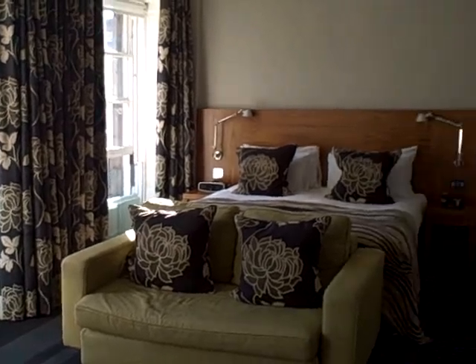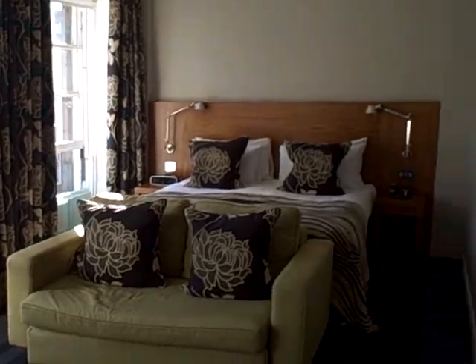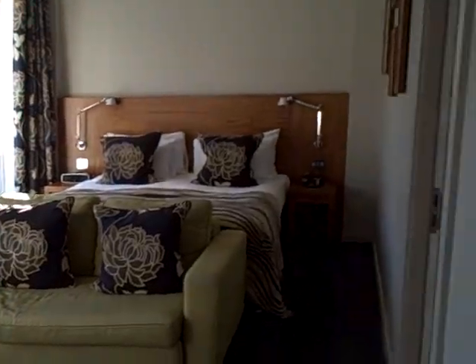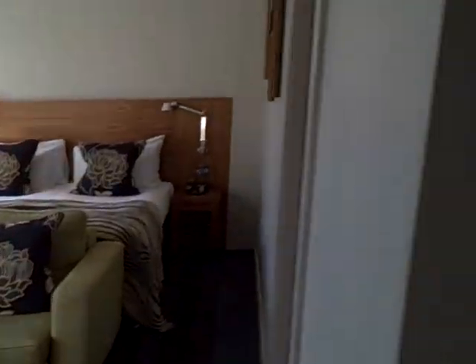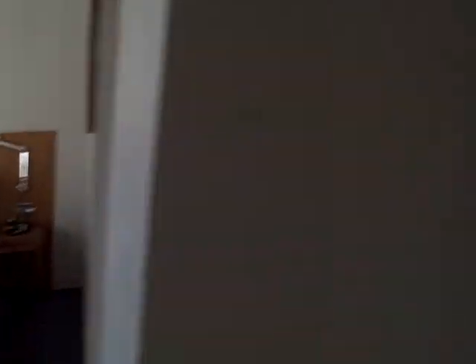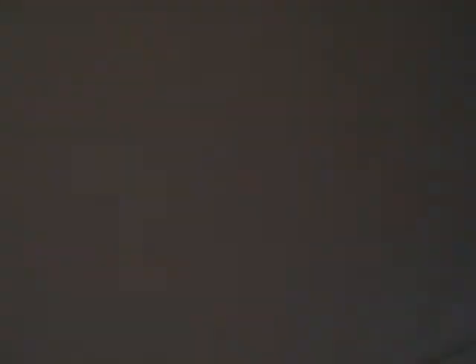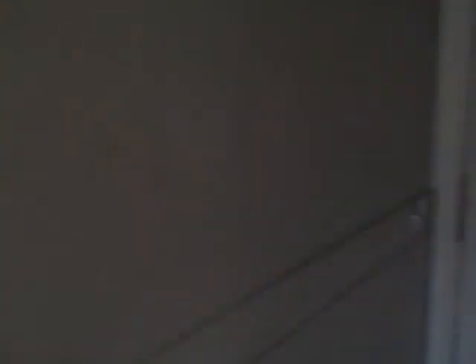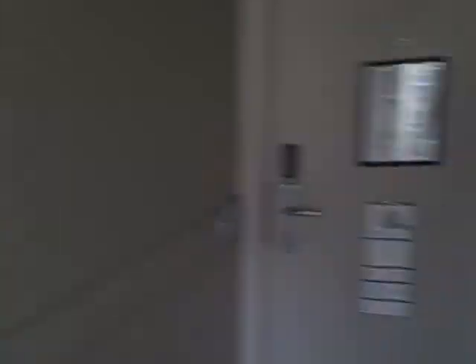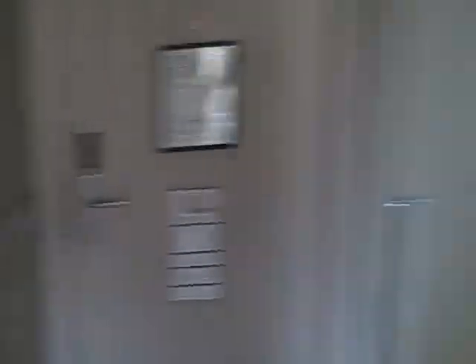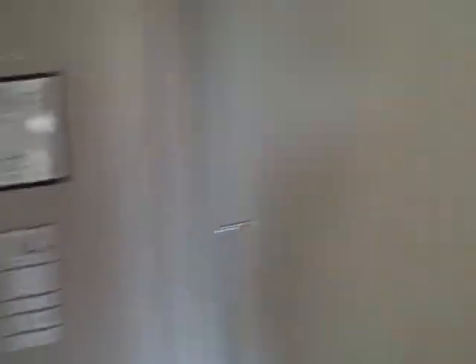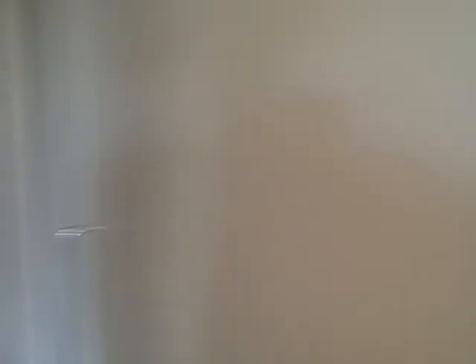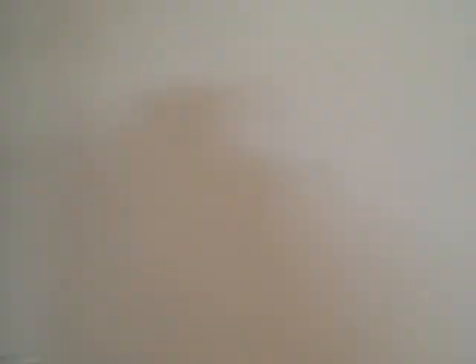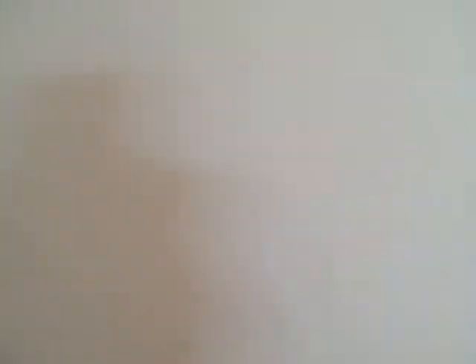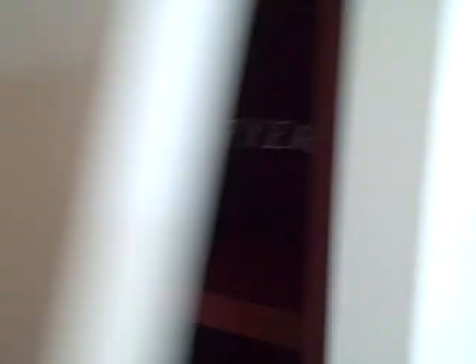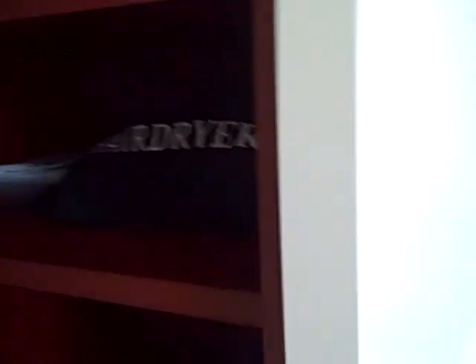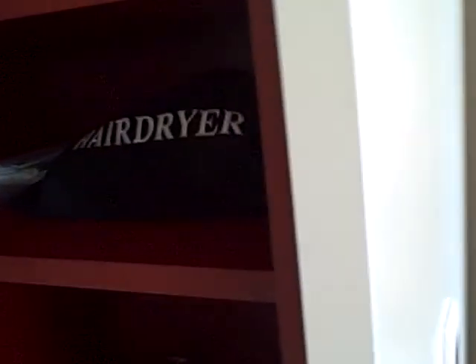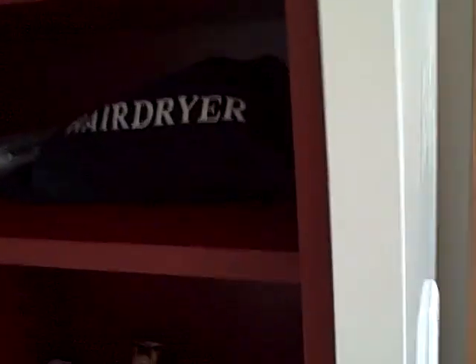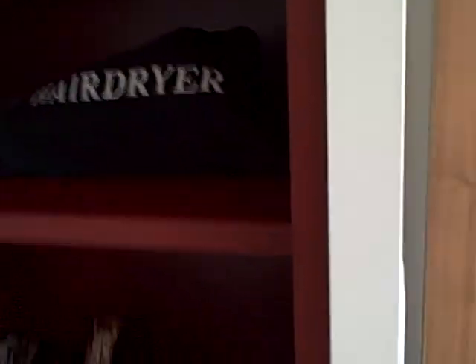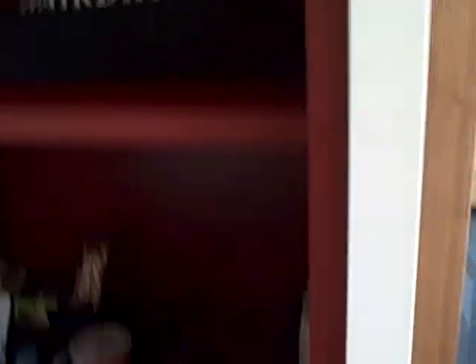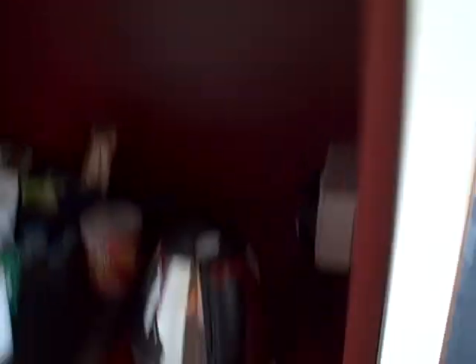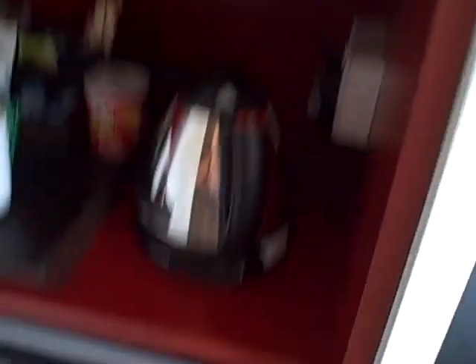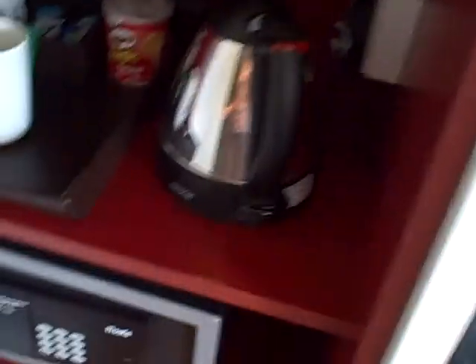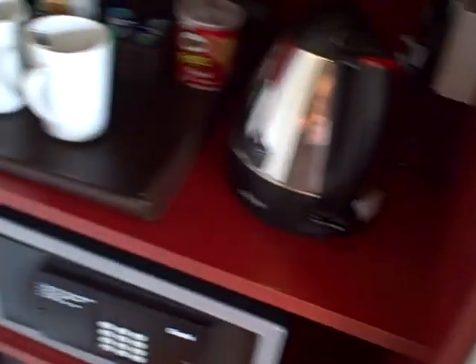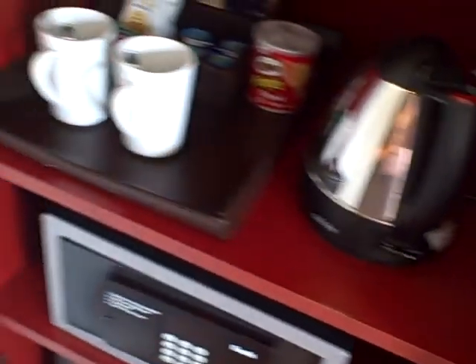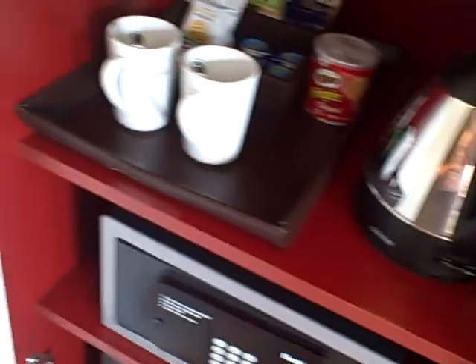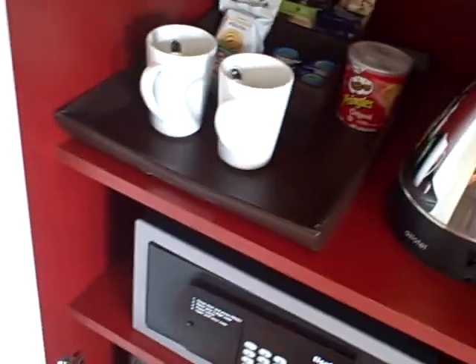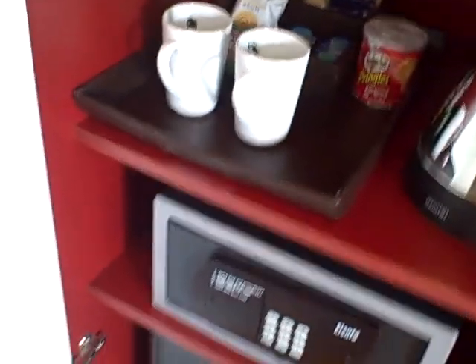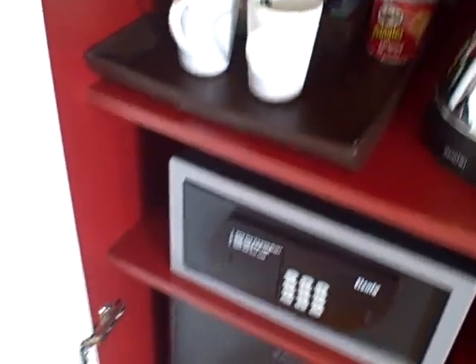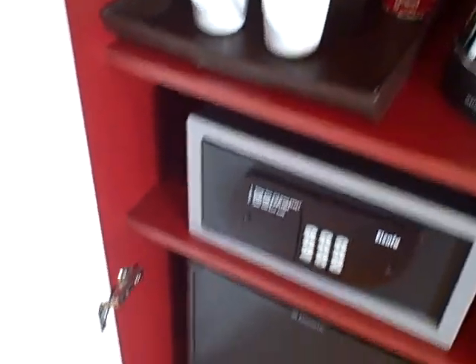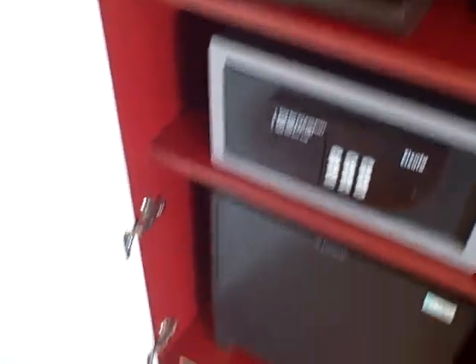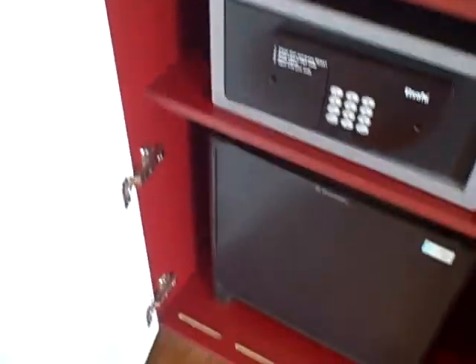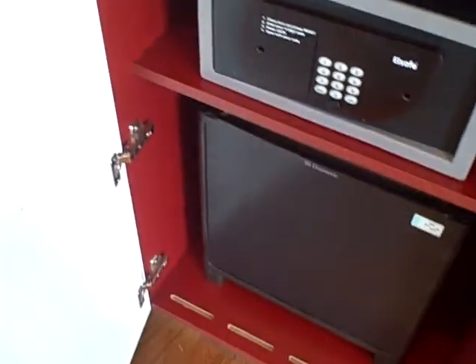And there's pretty good wardrobe space. Here's the hairdryer, kettle, tea and coffee stuff.